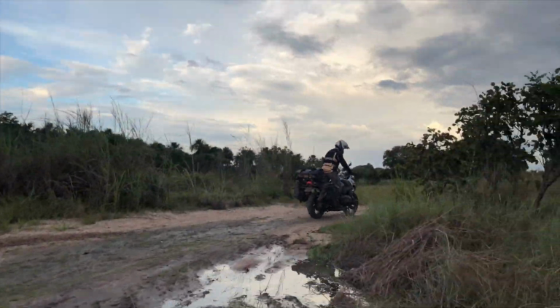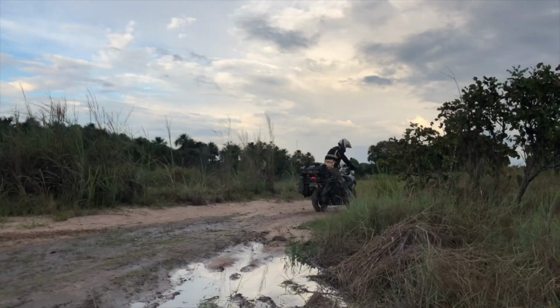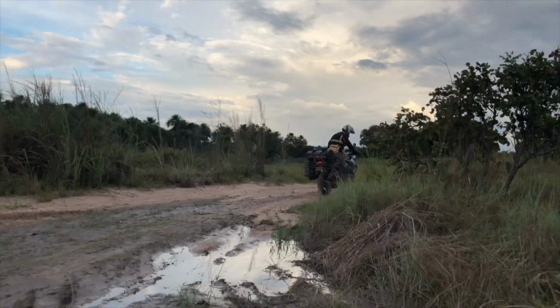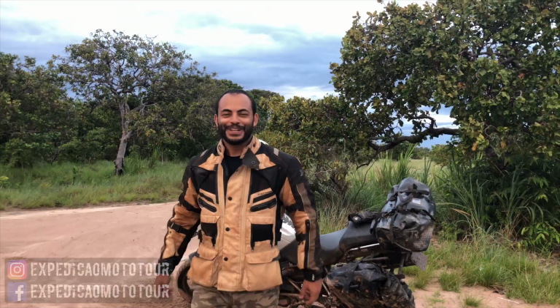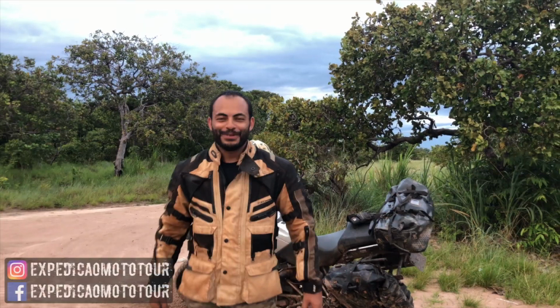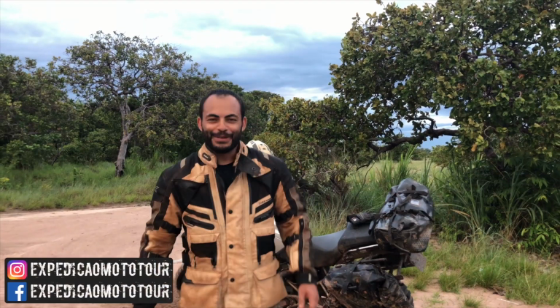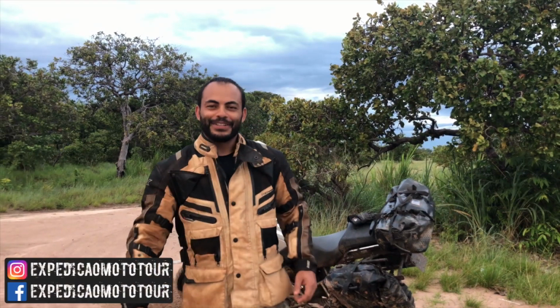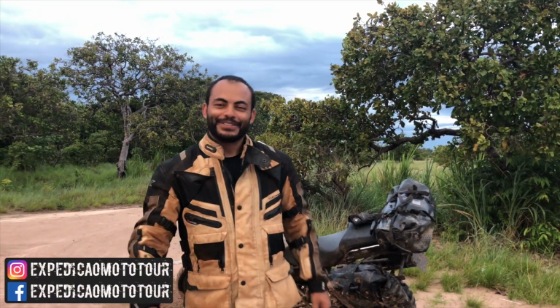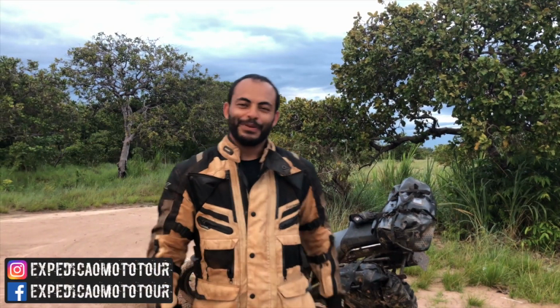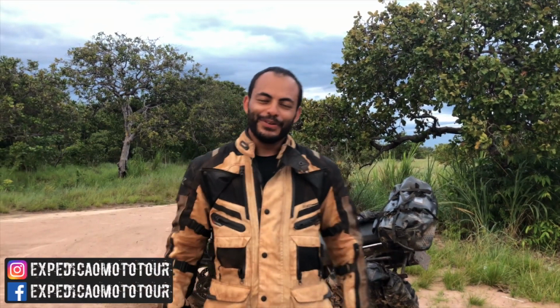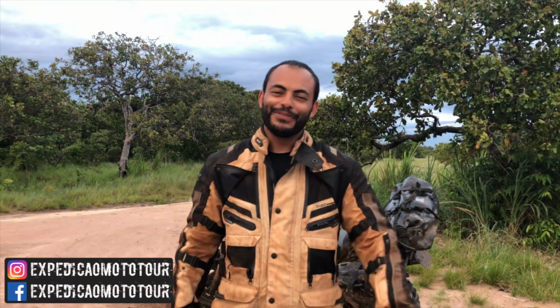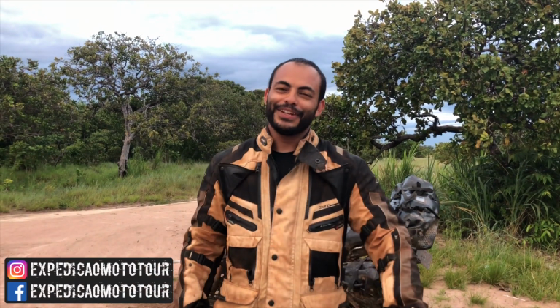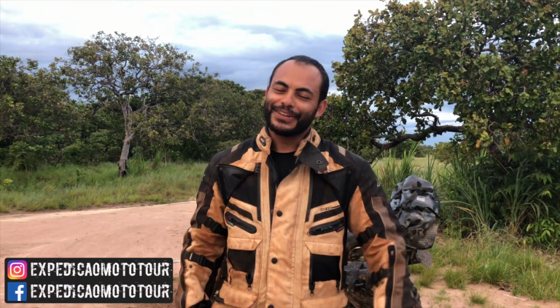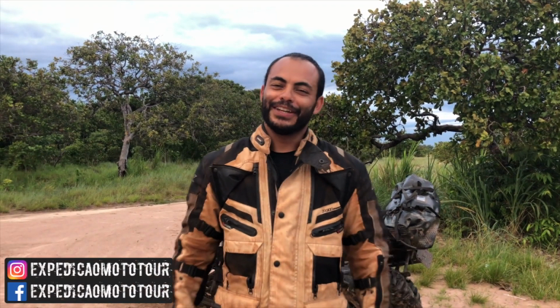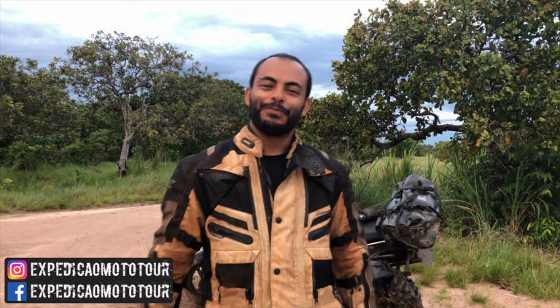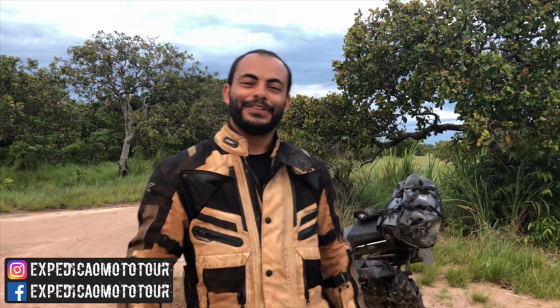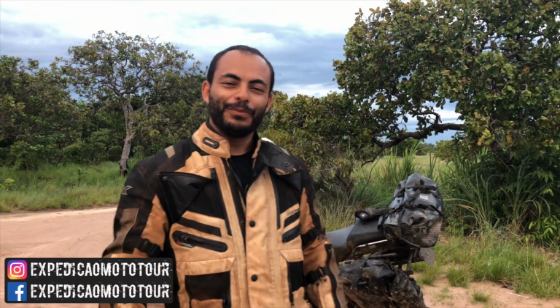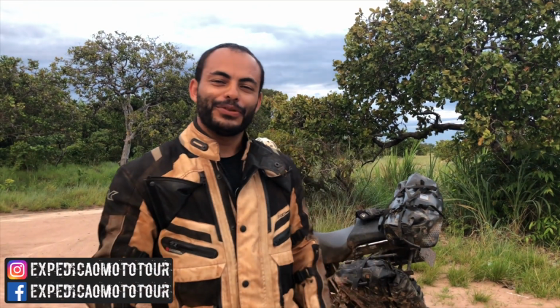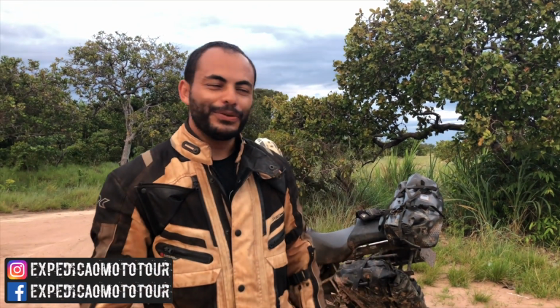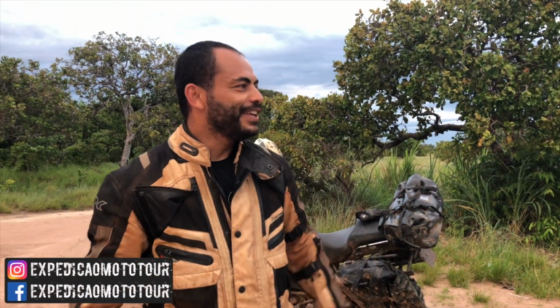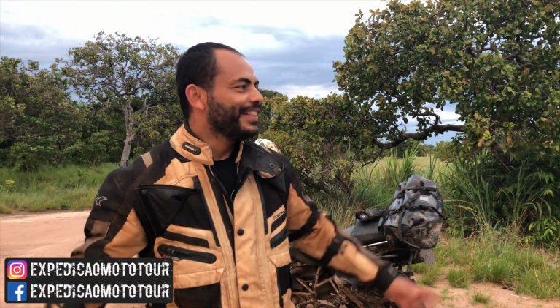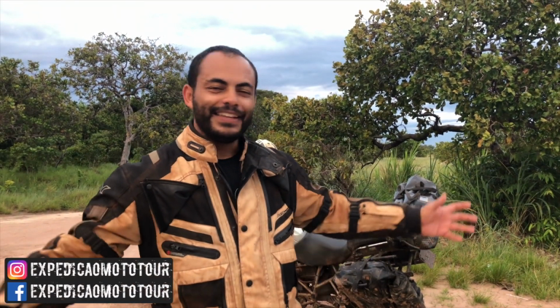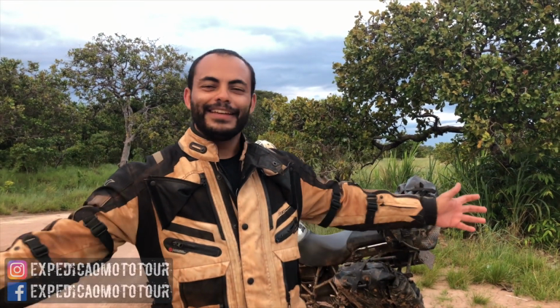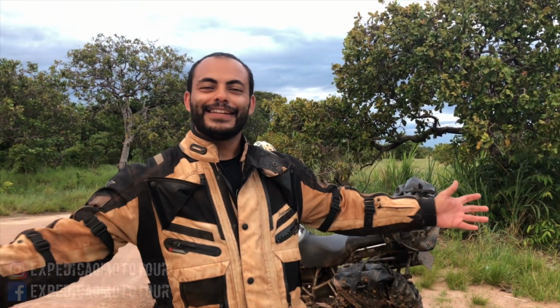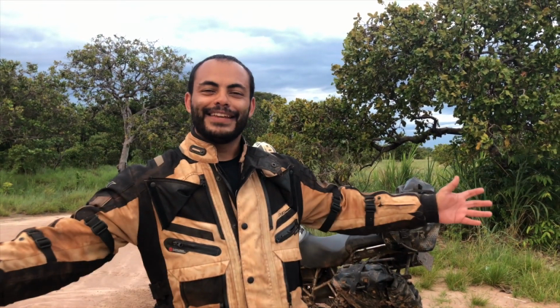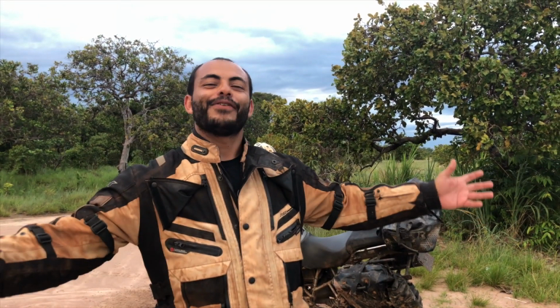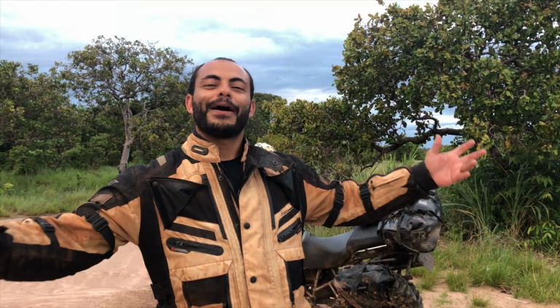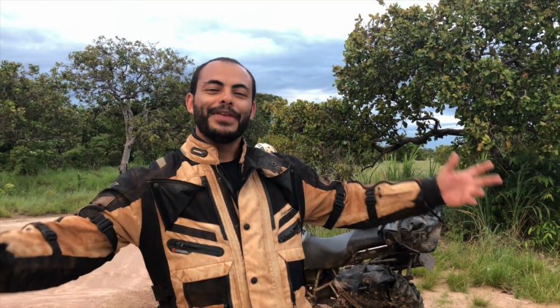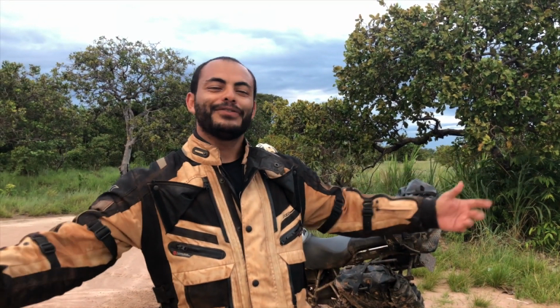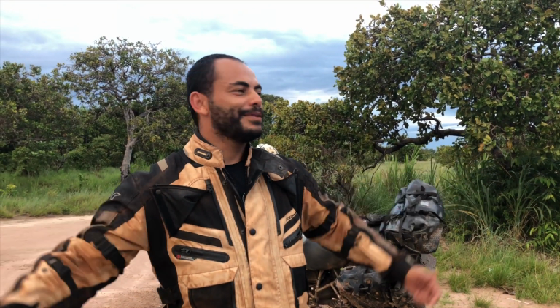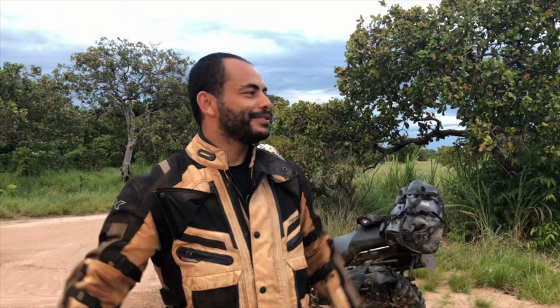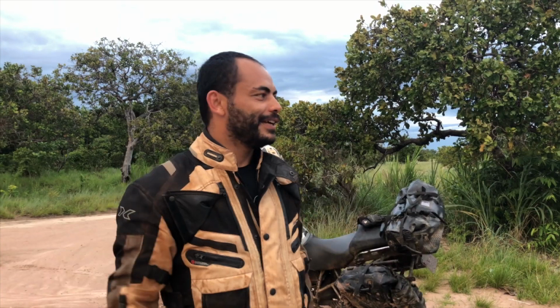Hello my friends, I'm Ben Uro Oliveira from Expedição MotoTour and this is Caminhos Amazônia.